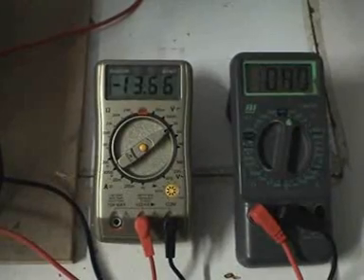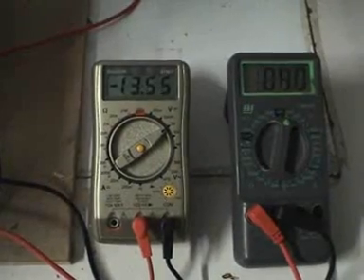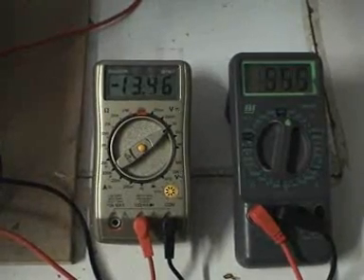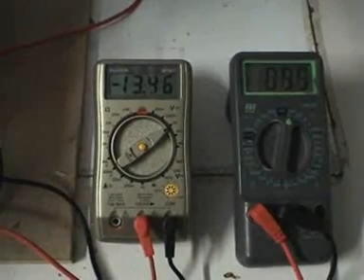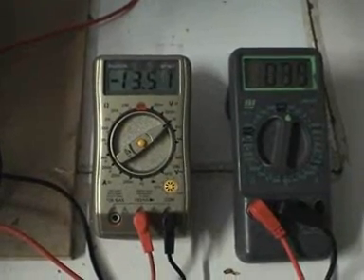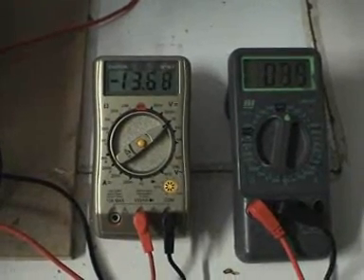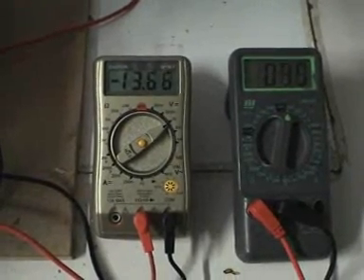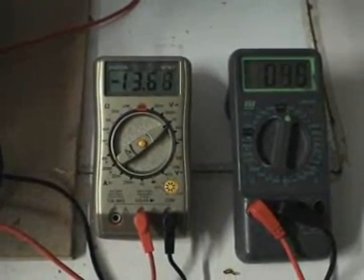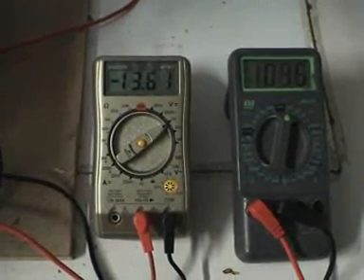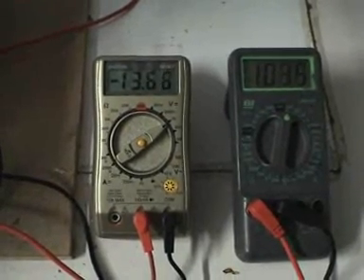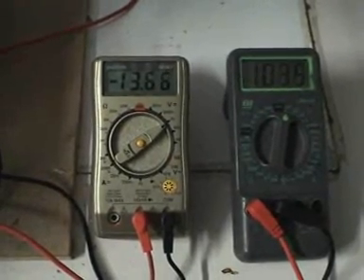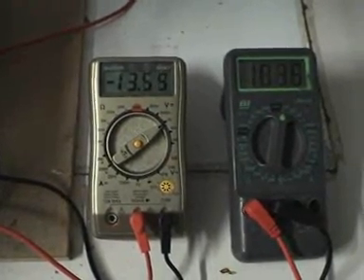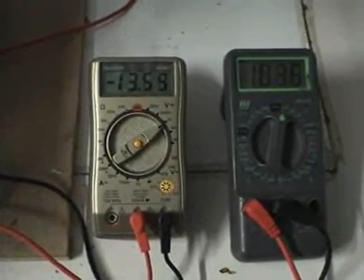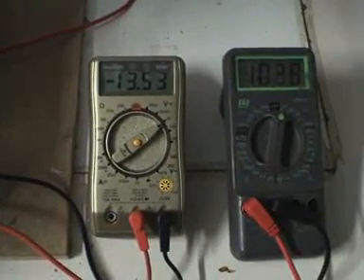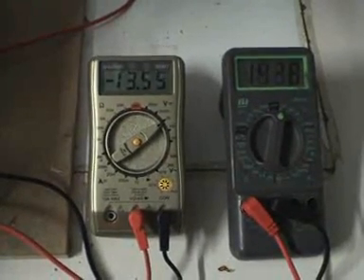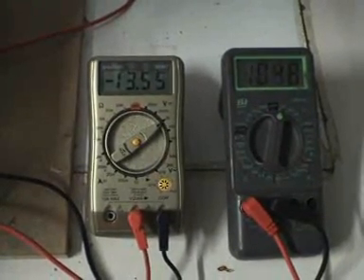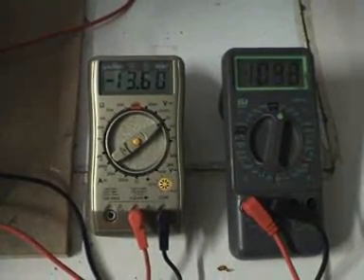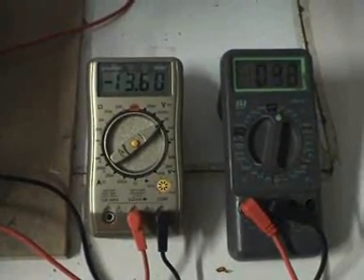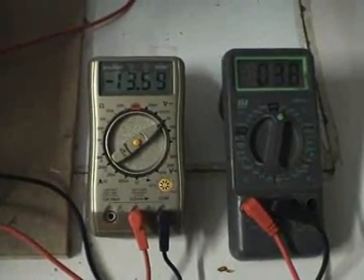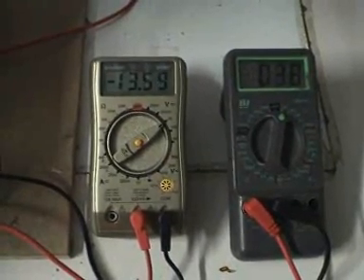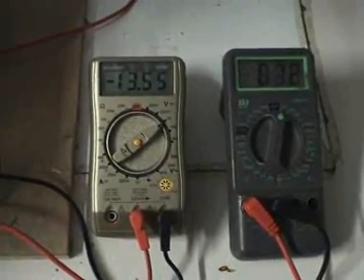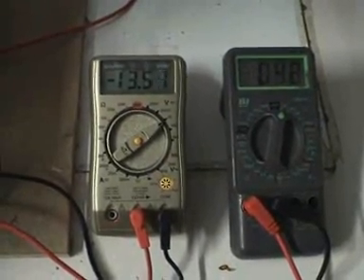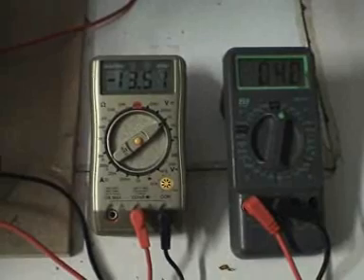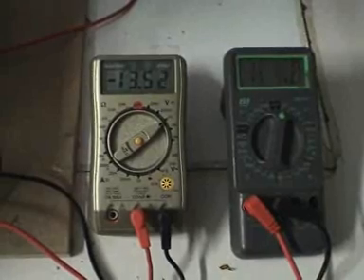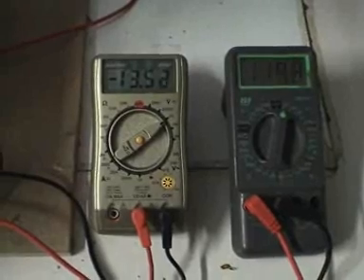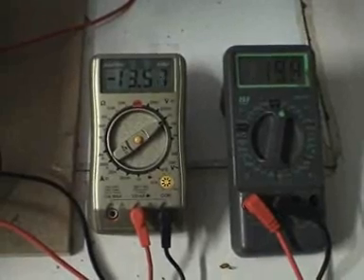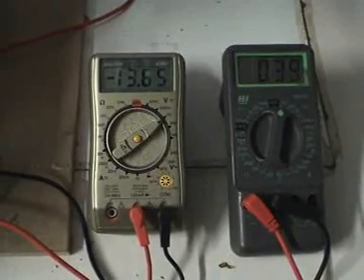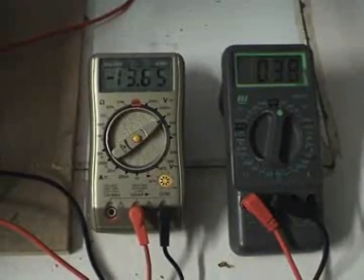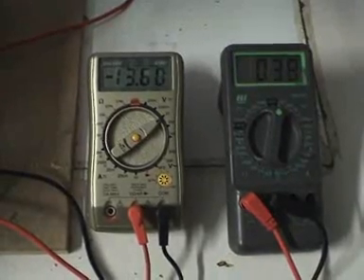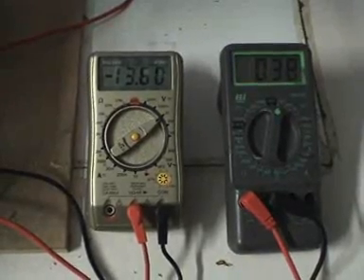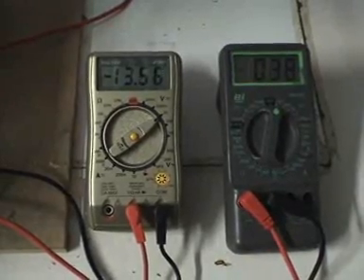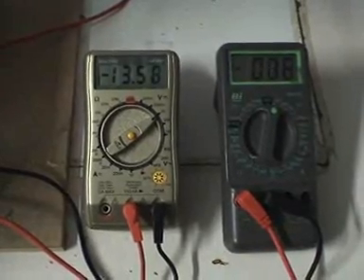You can see that one is charging as well — it's at 13 and a half volts, even though I'm pulling current from the primary.